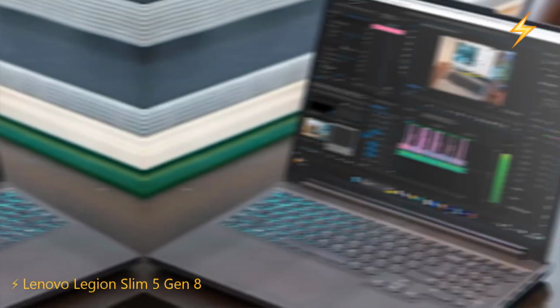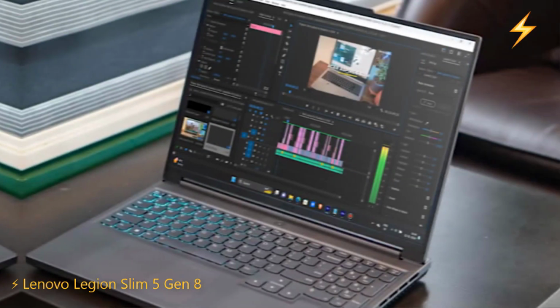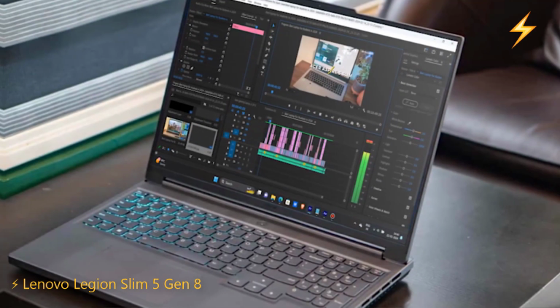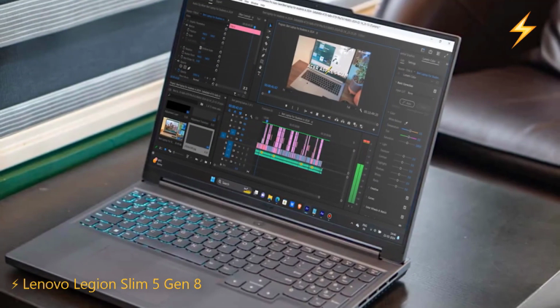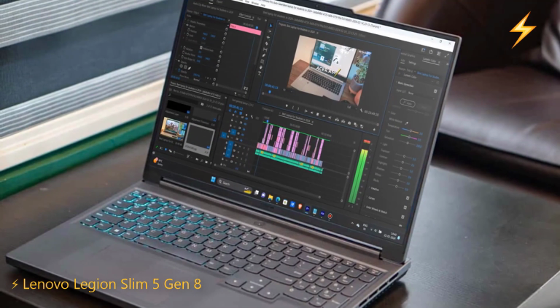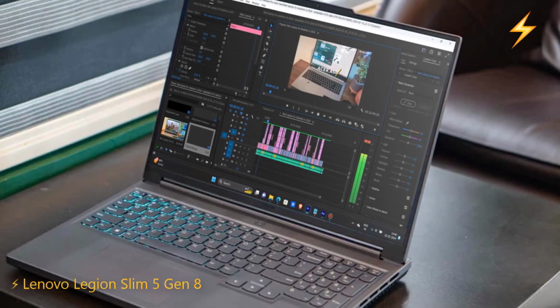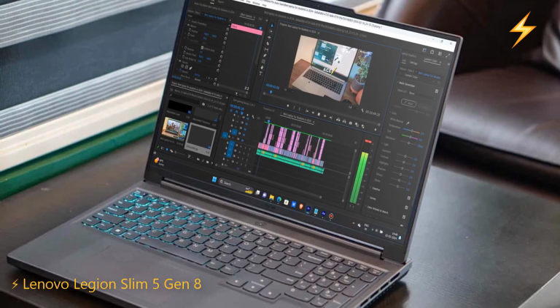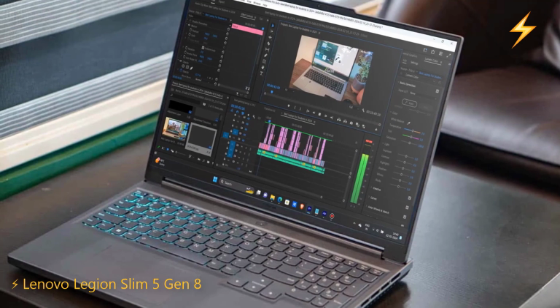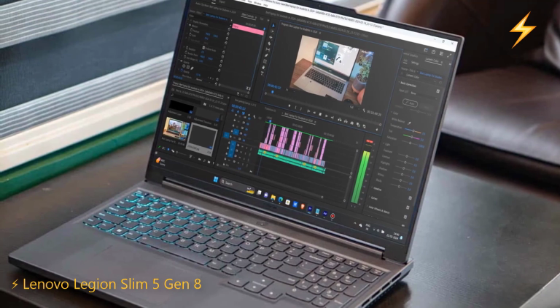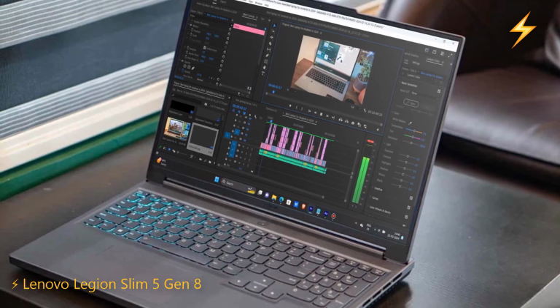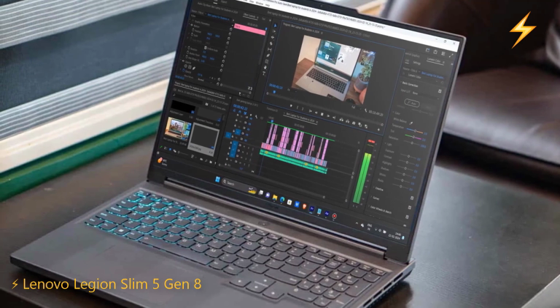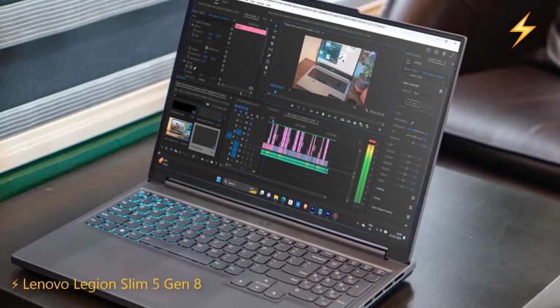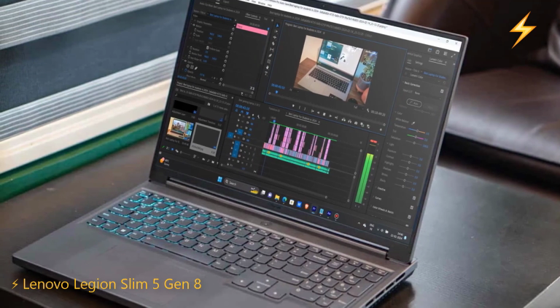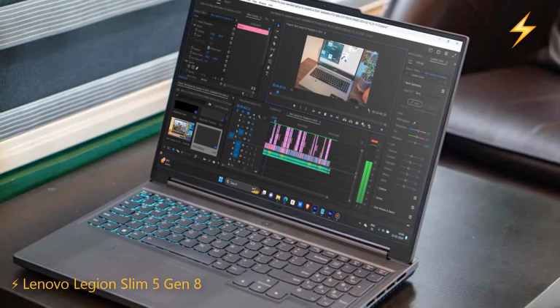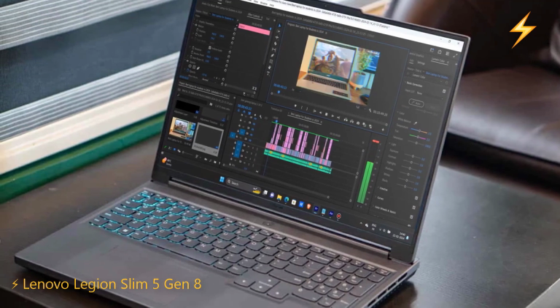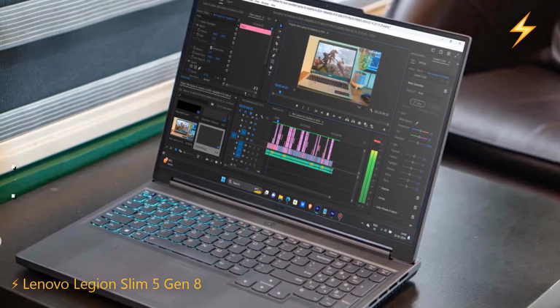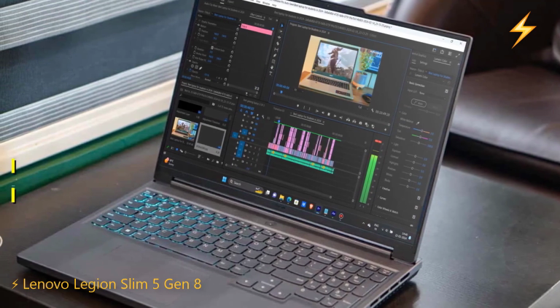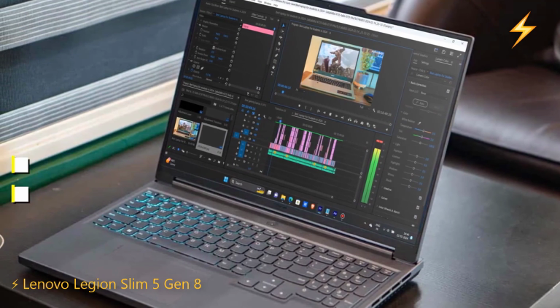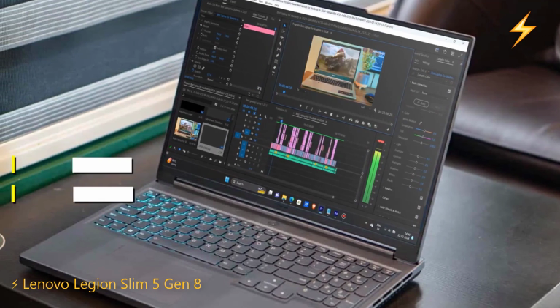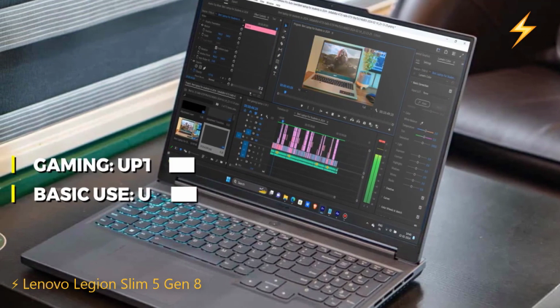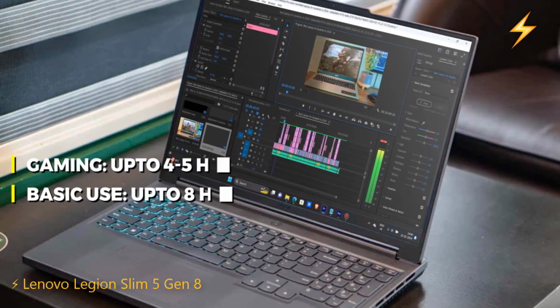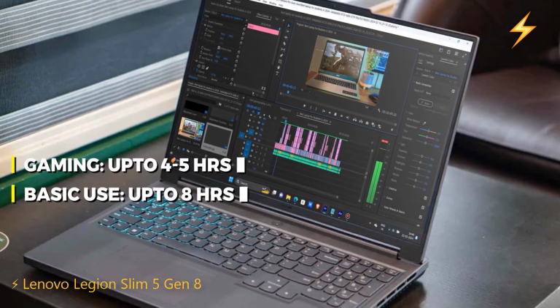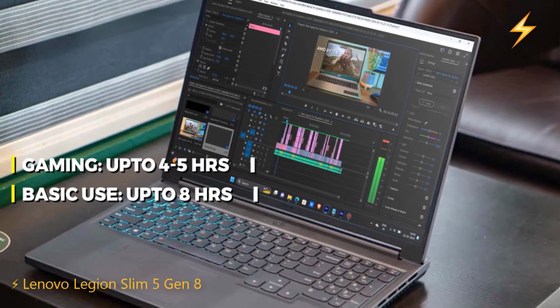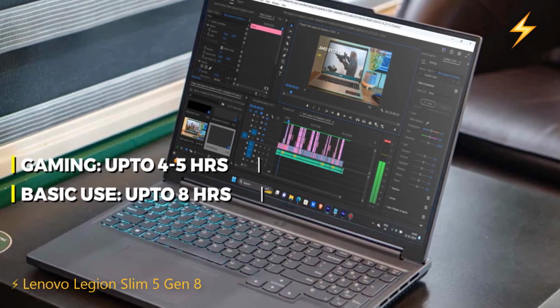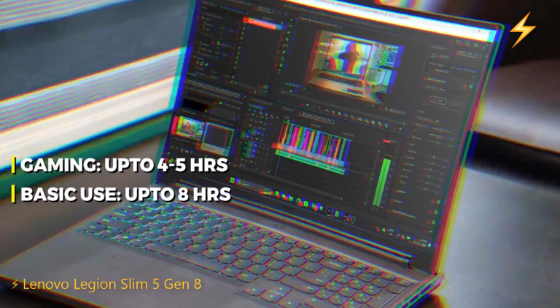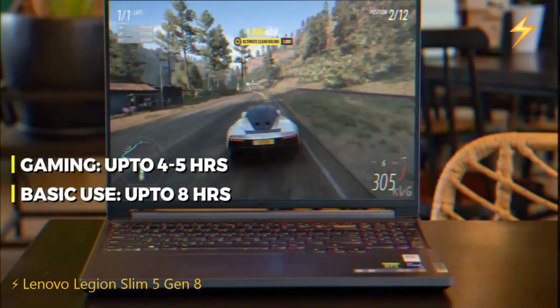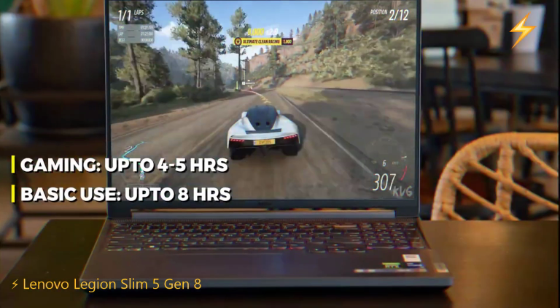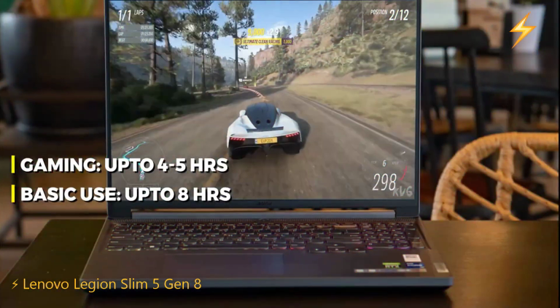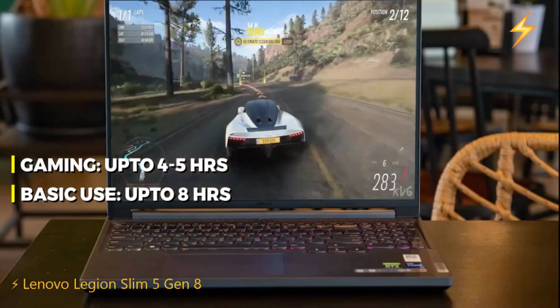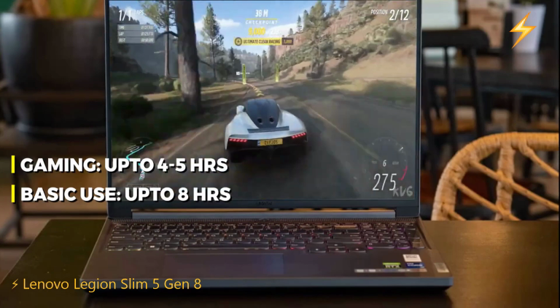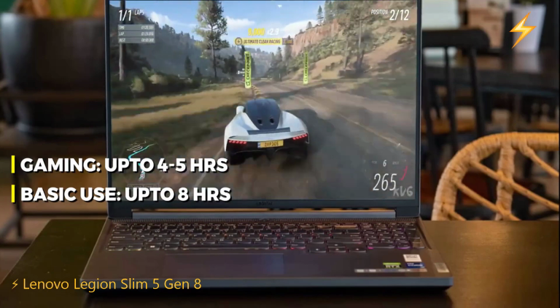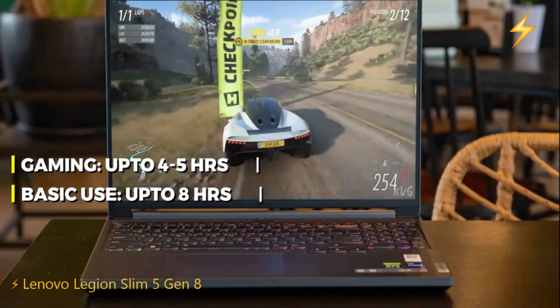The battery life of this laptop is decent, lasting up to 8 hours for light usage, 5 hours for video playback, and 2 hours for high-end gaming.